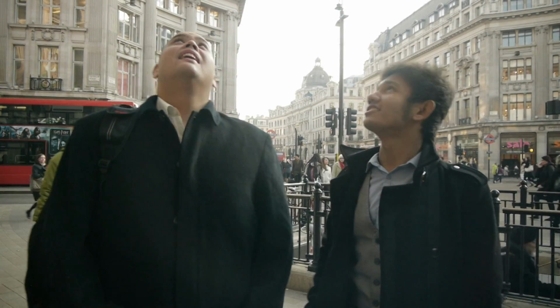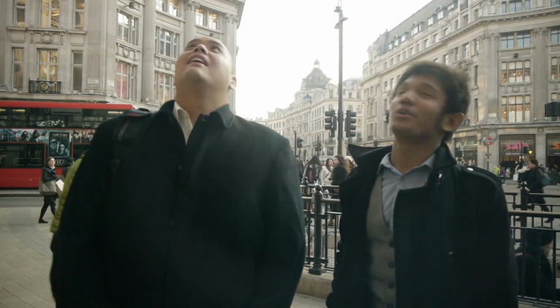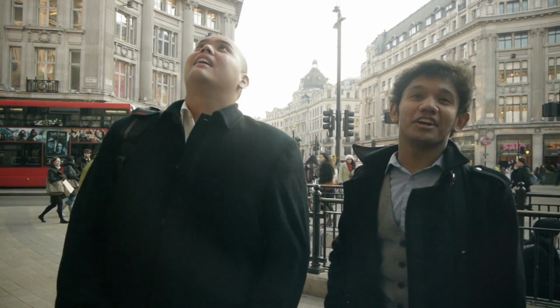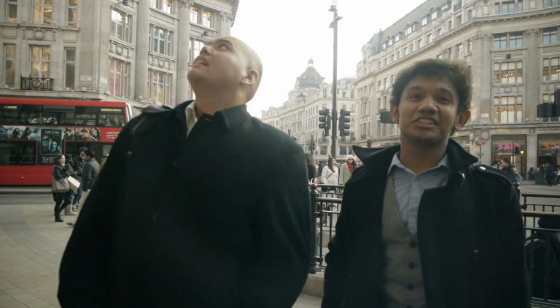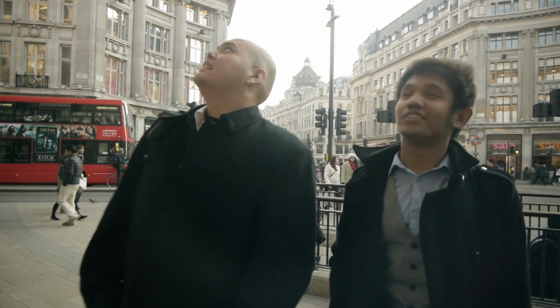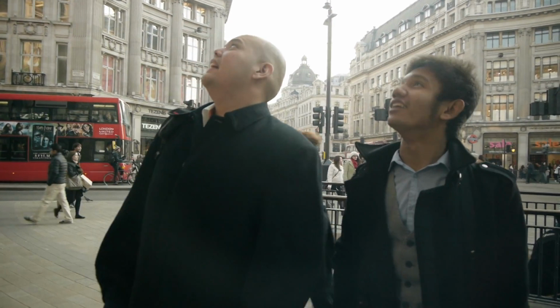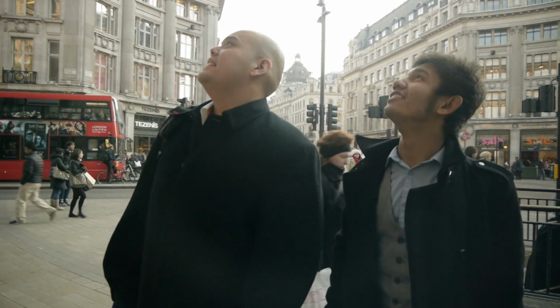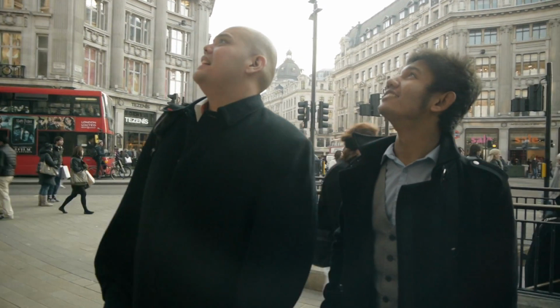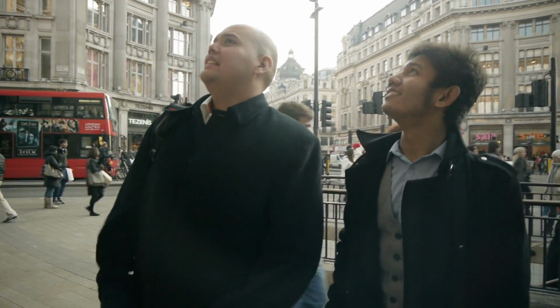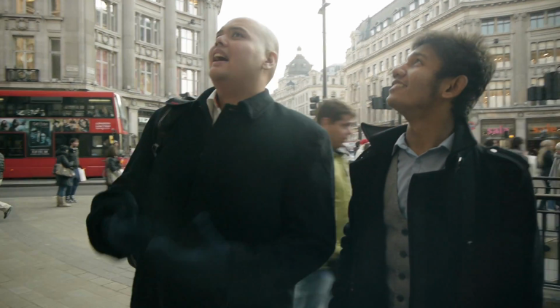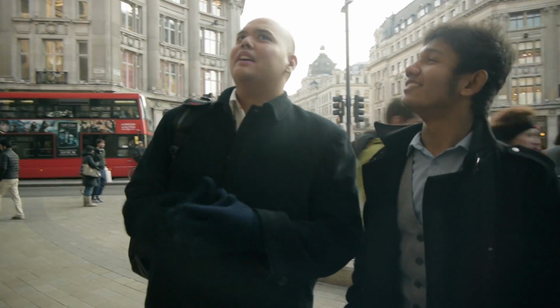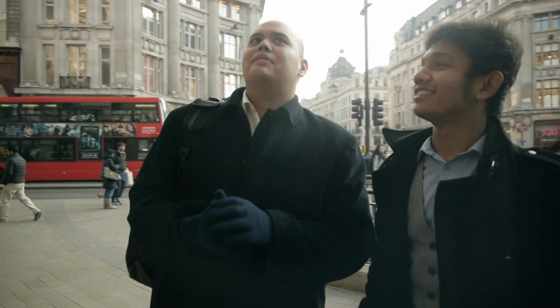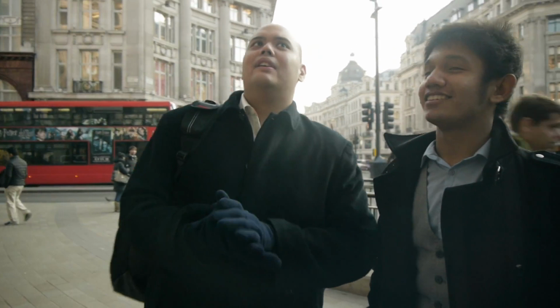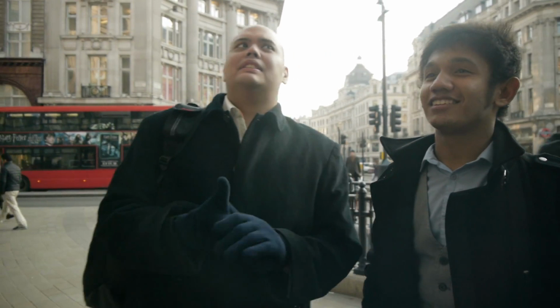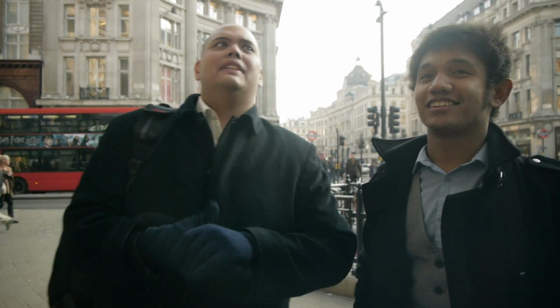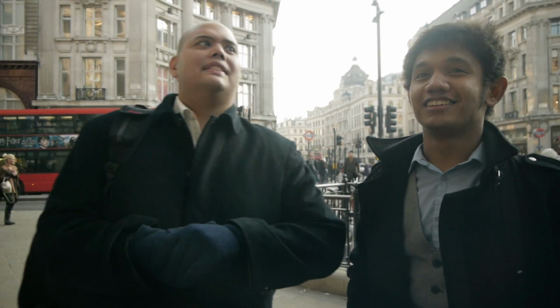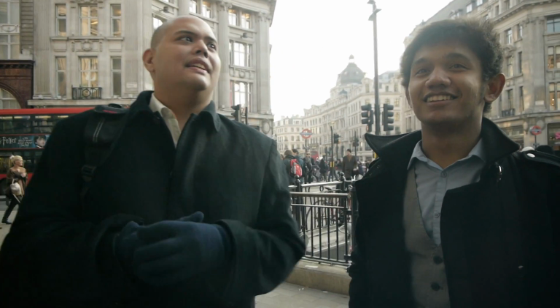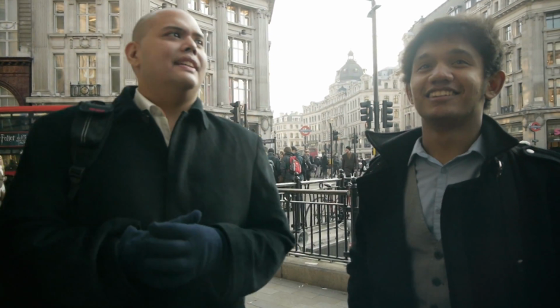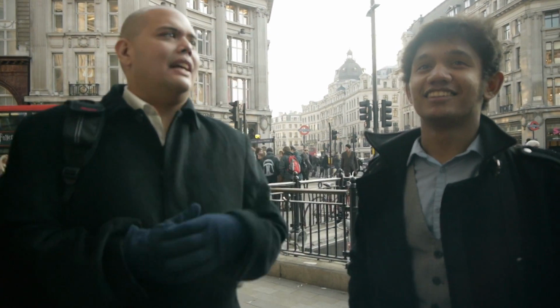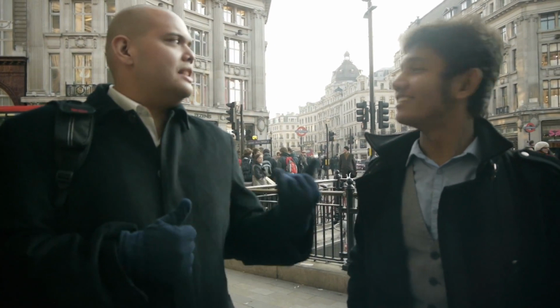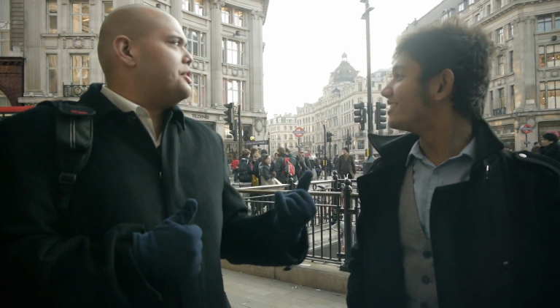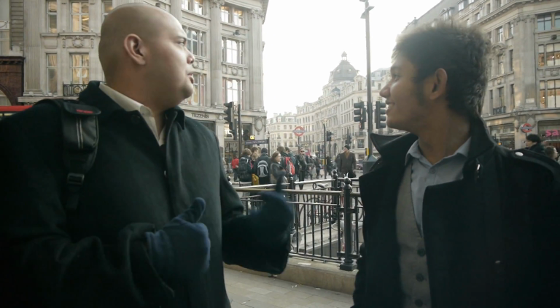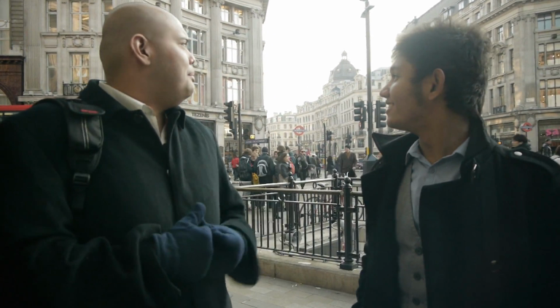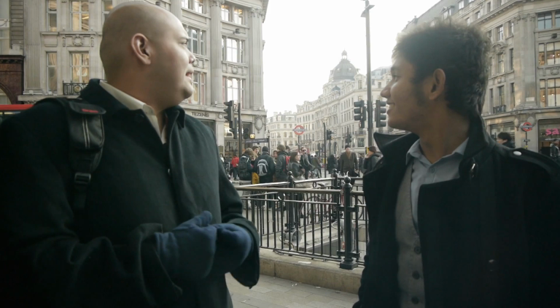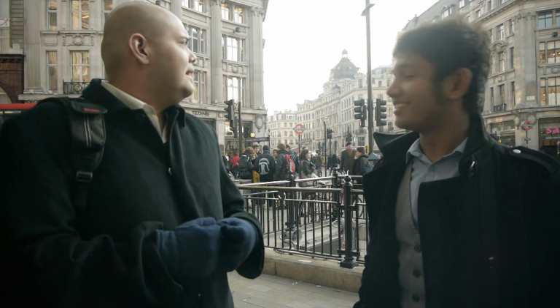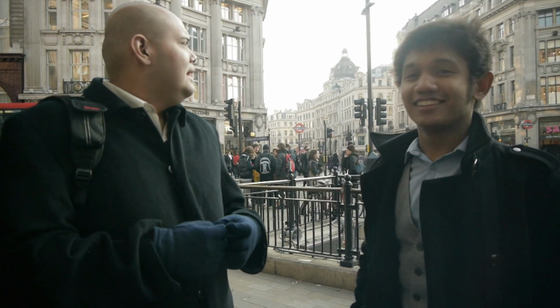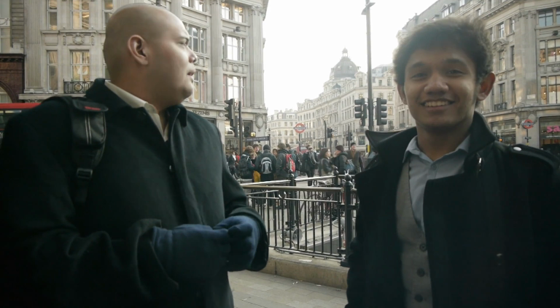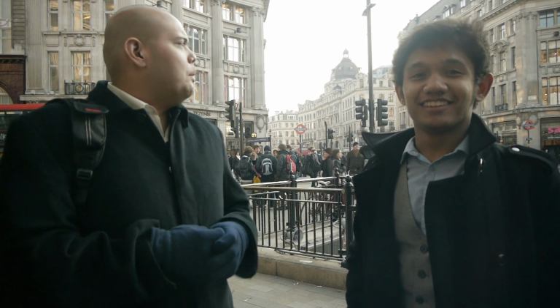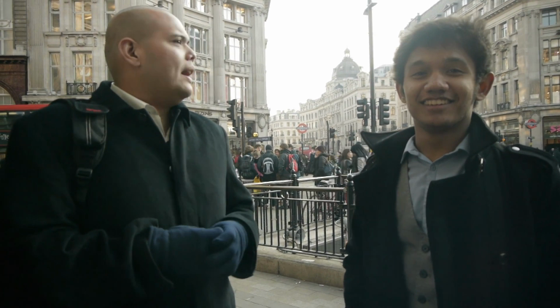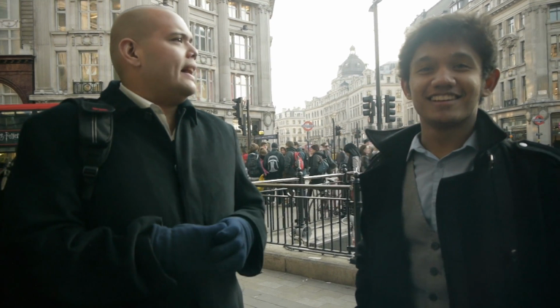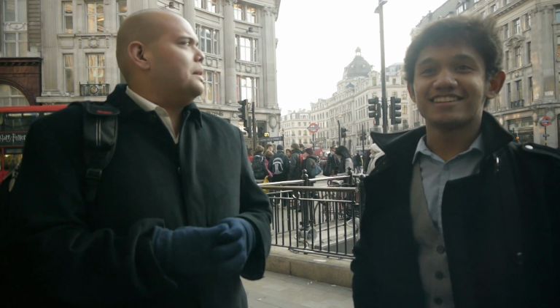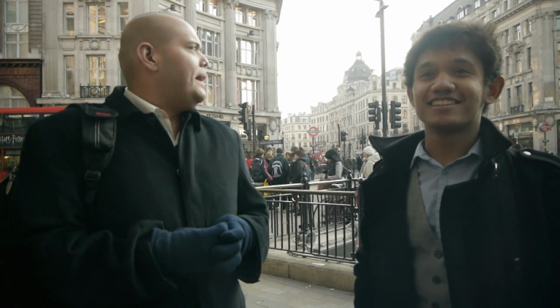We're in Nike Town now. Nike Town, the heart of Oxford Circus. Out of the tube, we're only one line away.